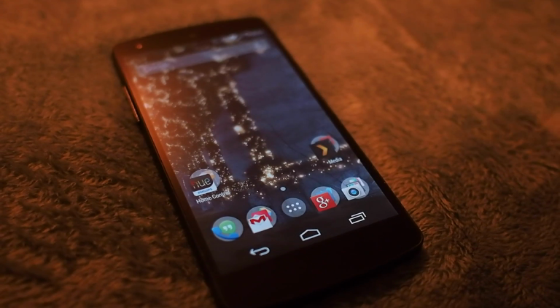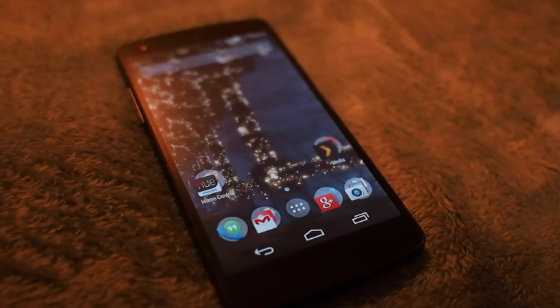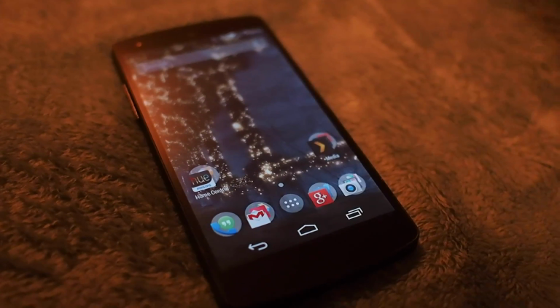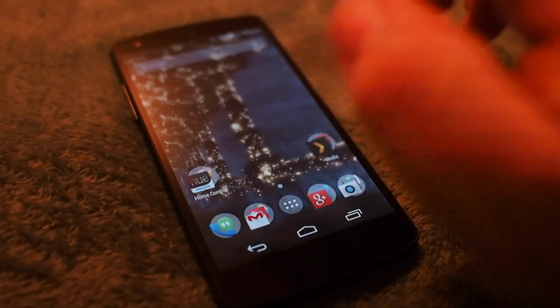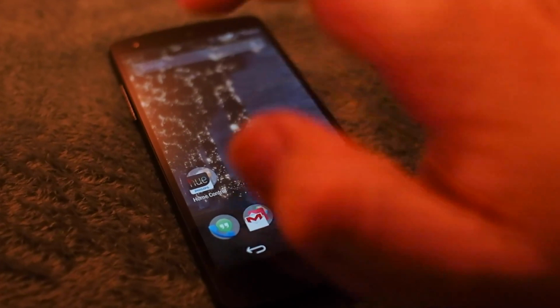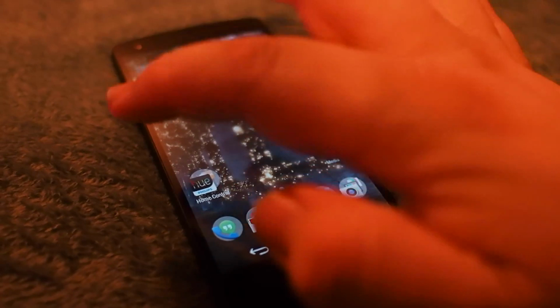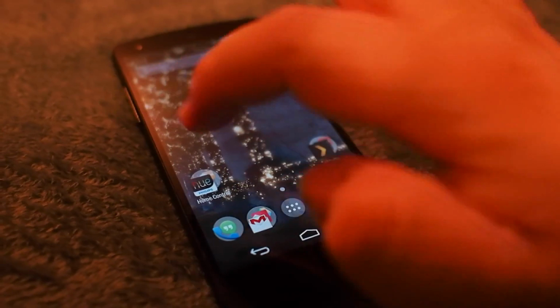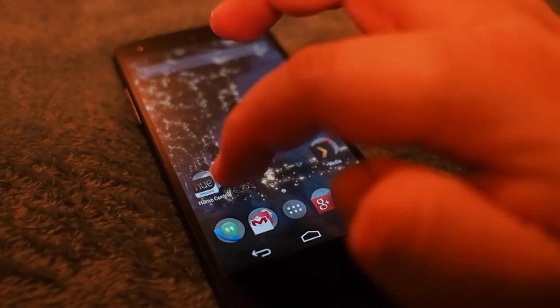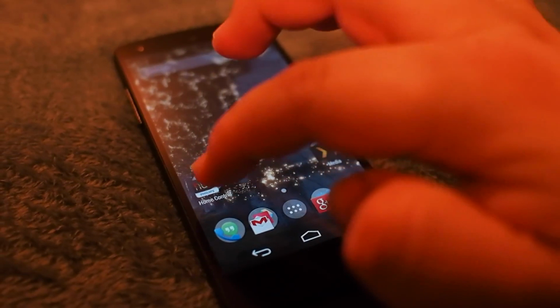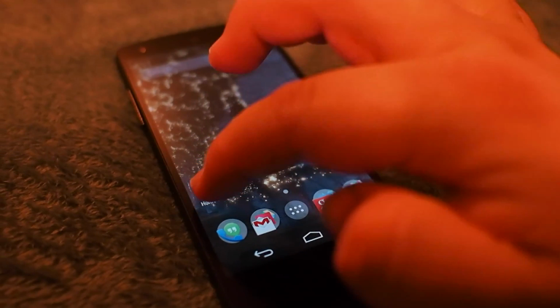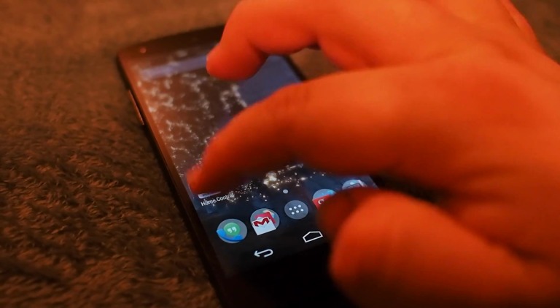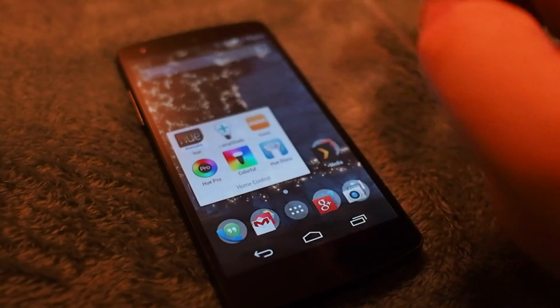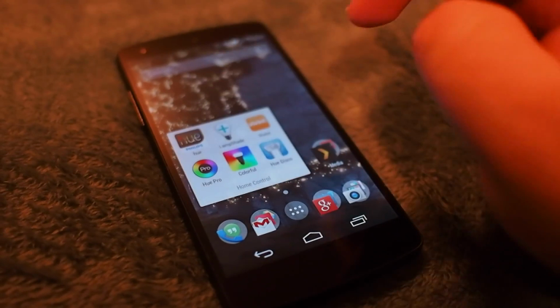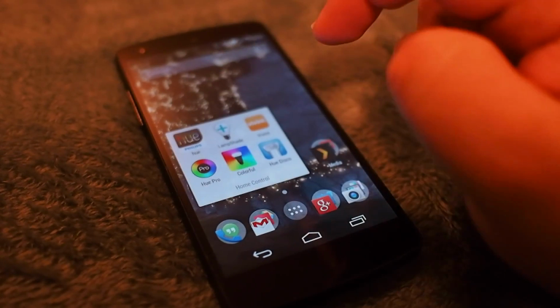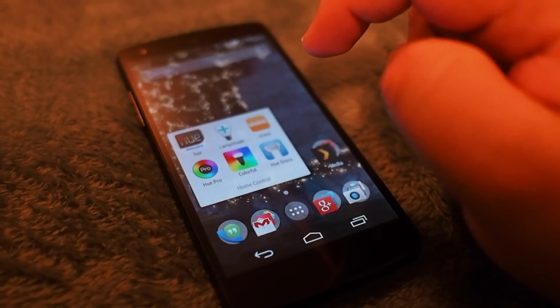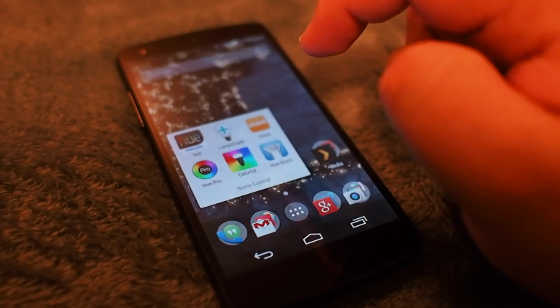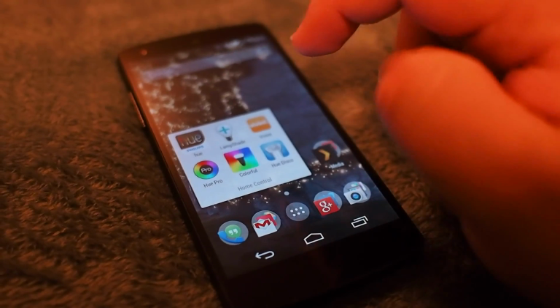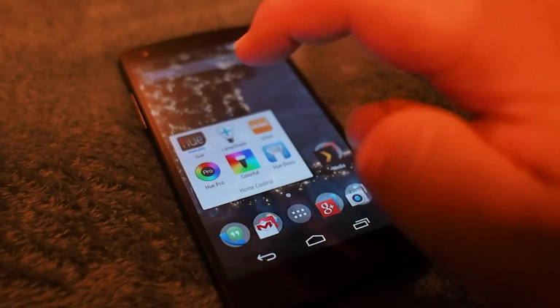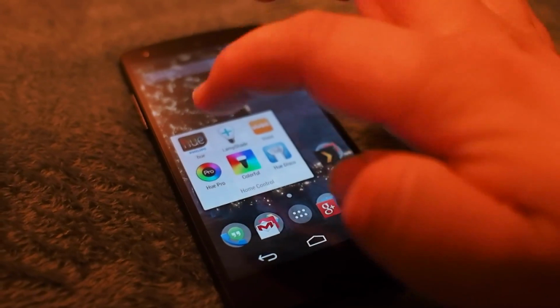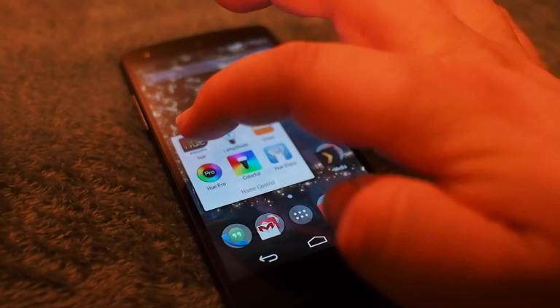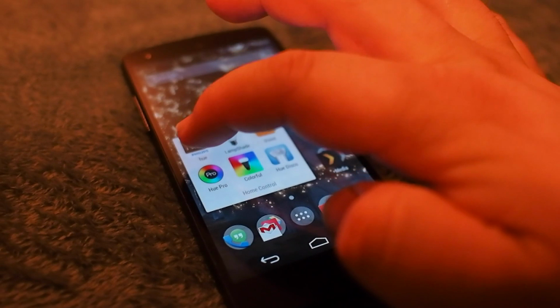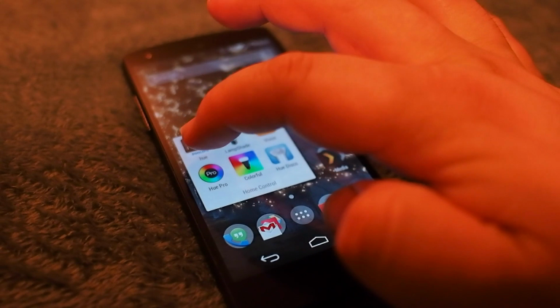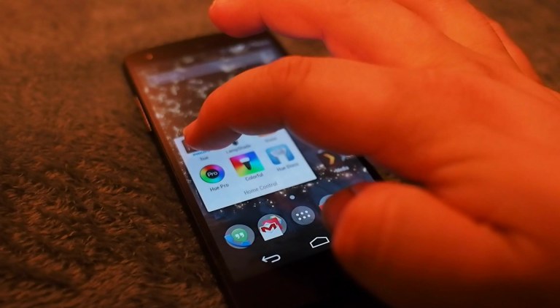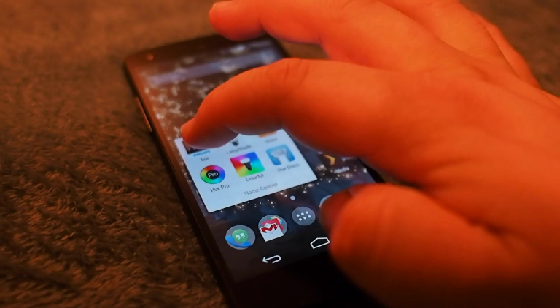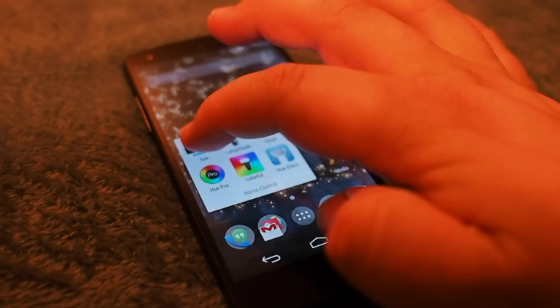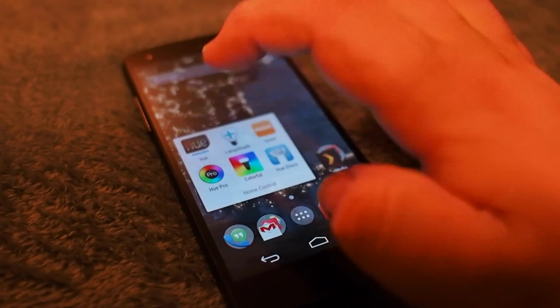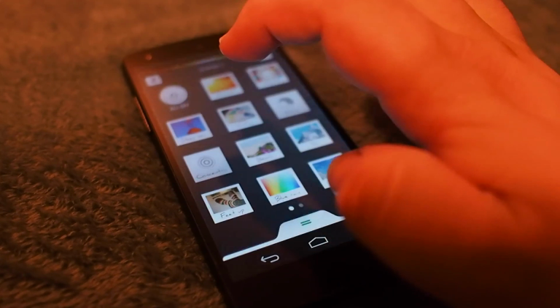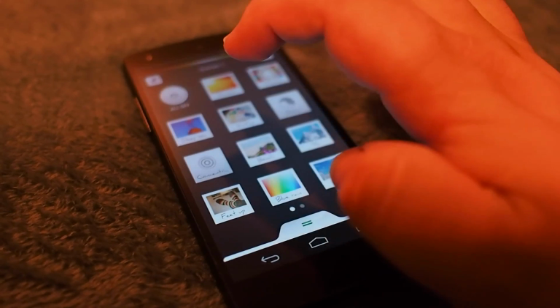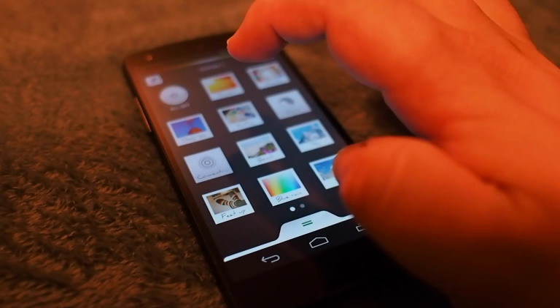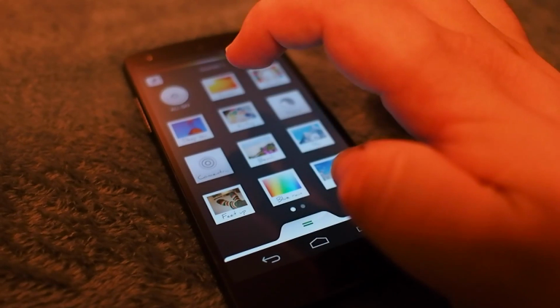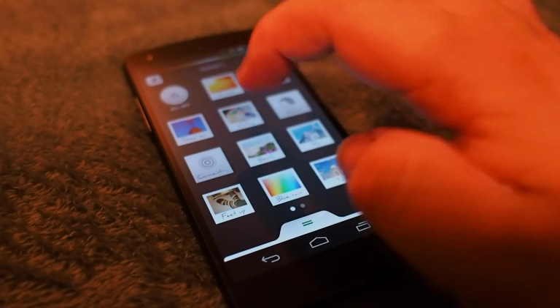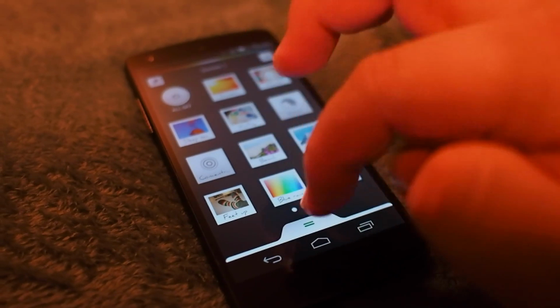Hey everyone, Russell Holley here. We're going to take a quick look at all the different Hue apps to control lights on Android phones.